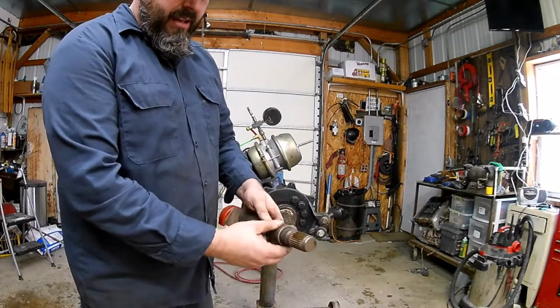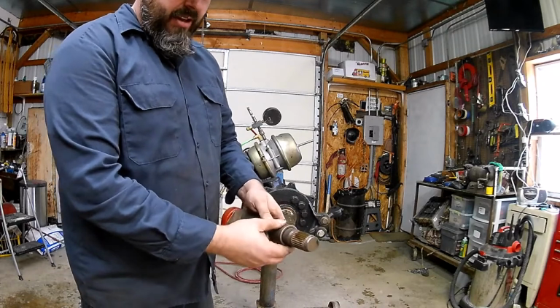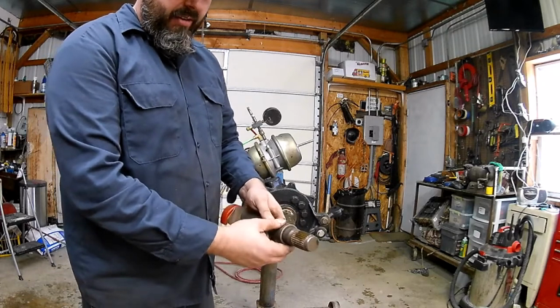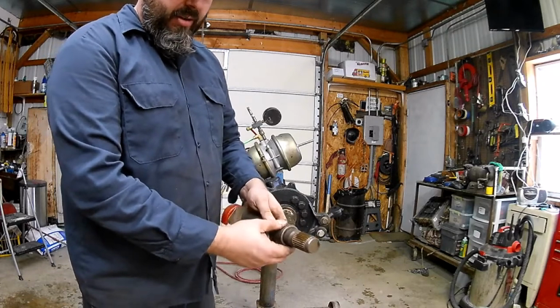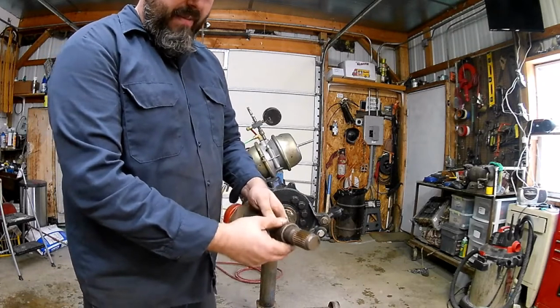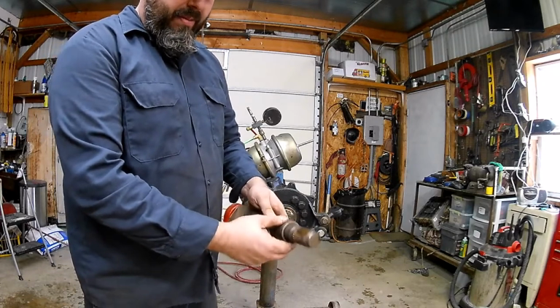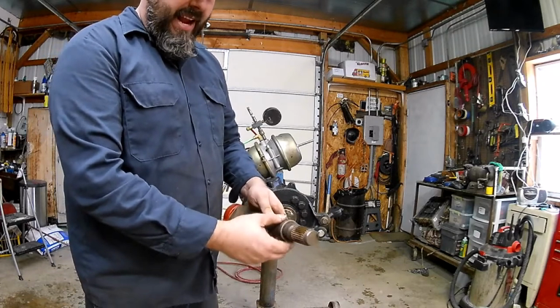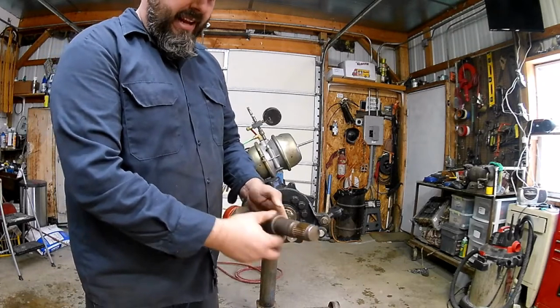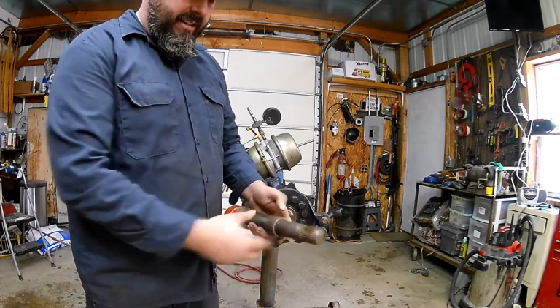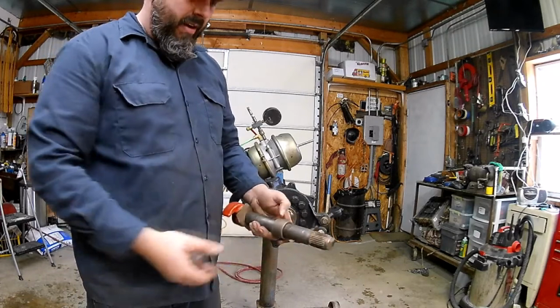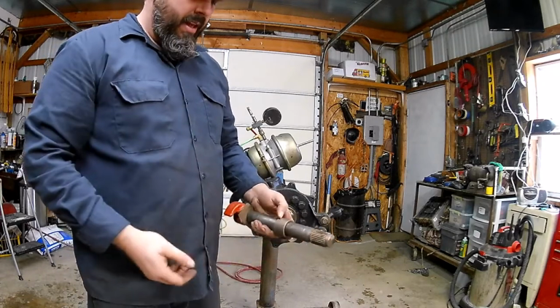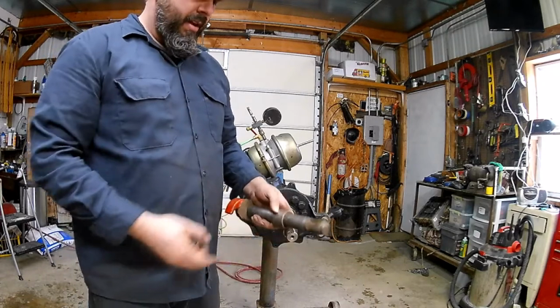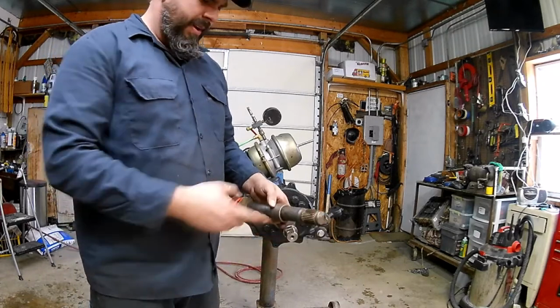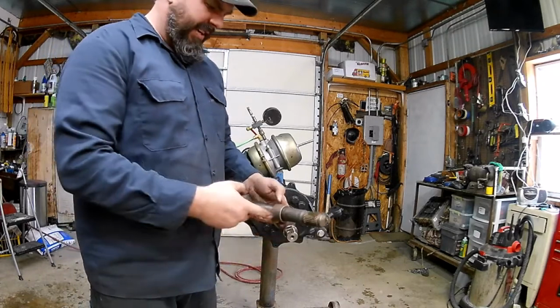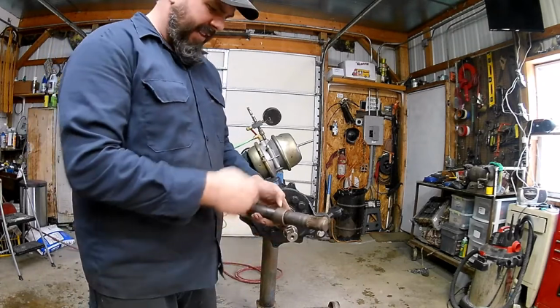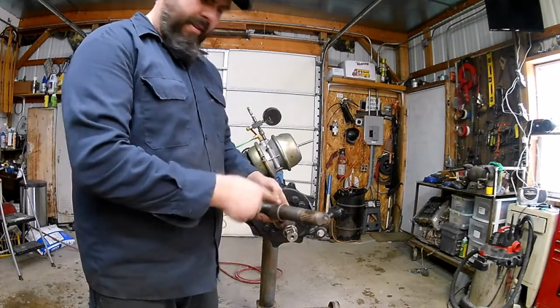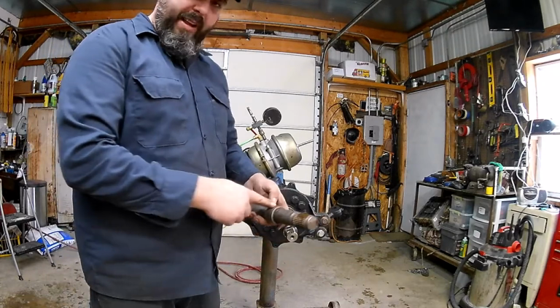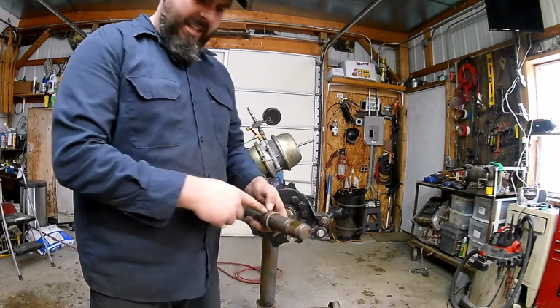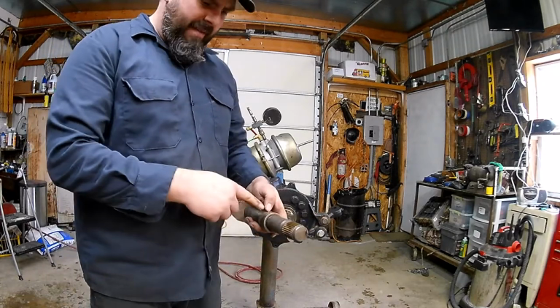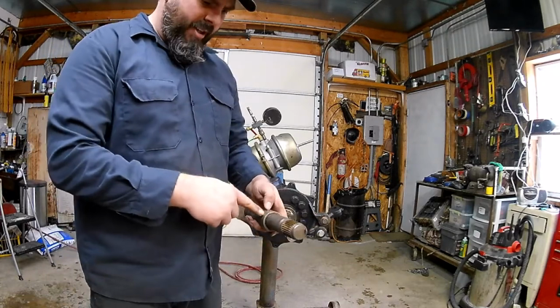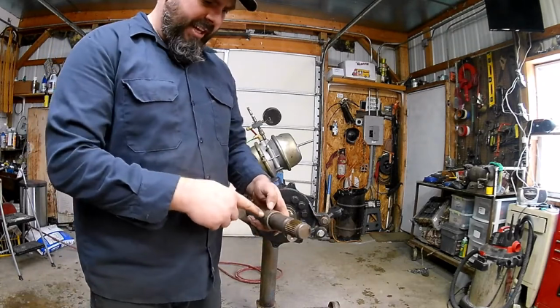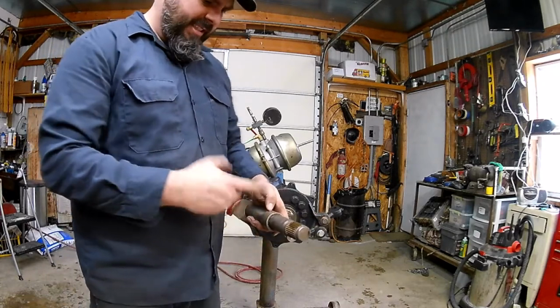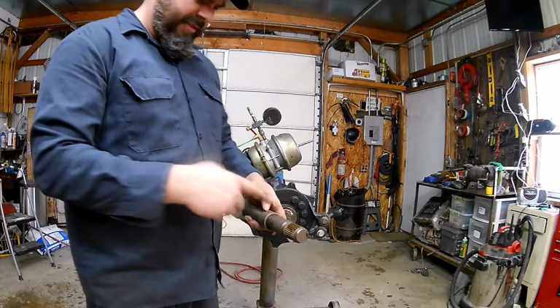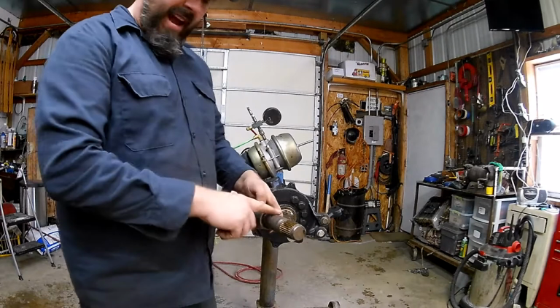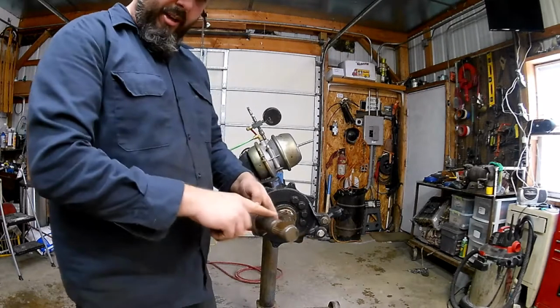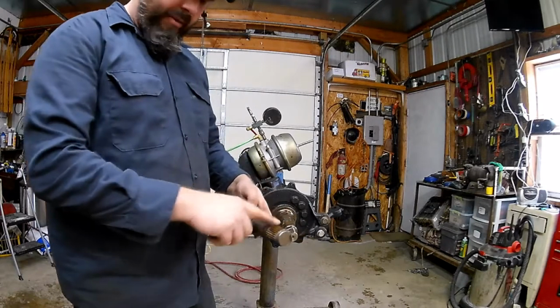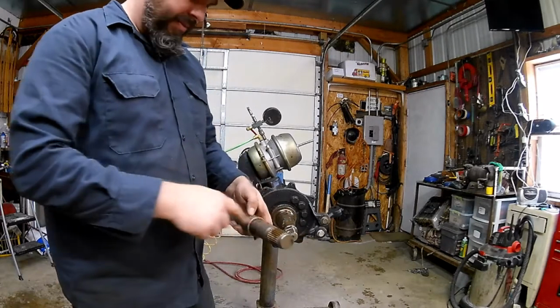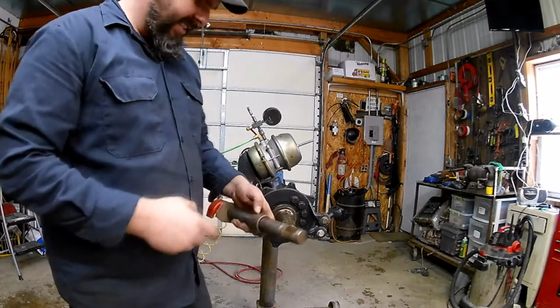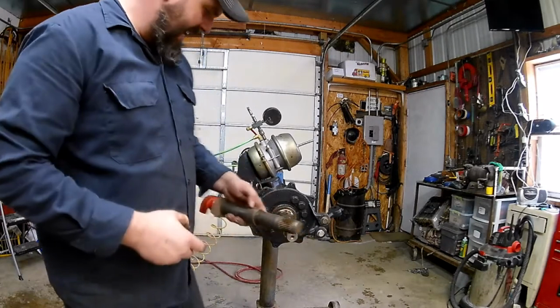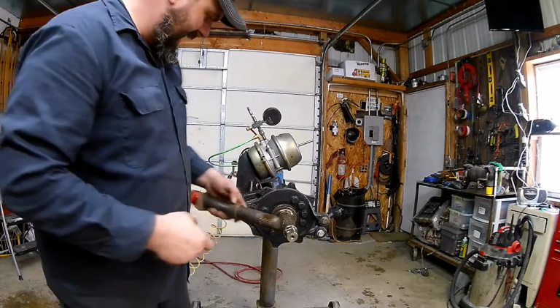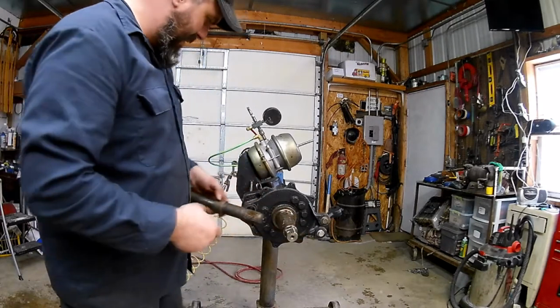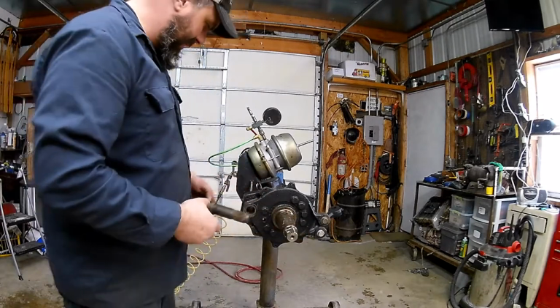There's quite a bit of play in there. We would definitely replace the bushings, and if needed, we would replace the S-cam as well.